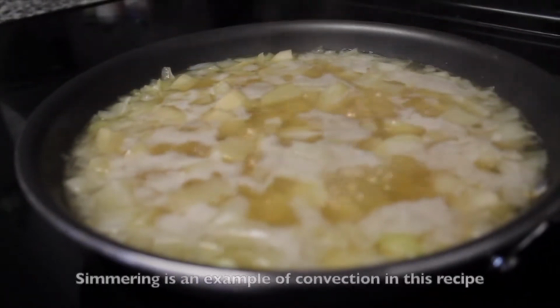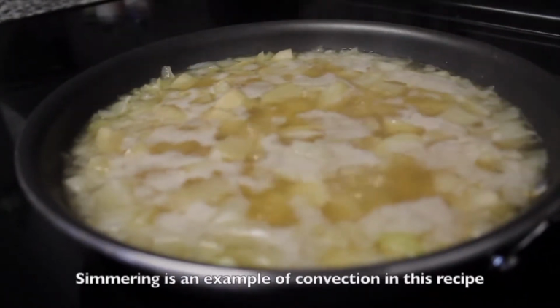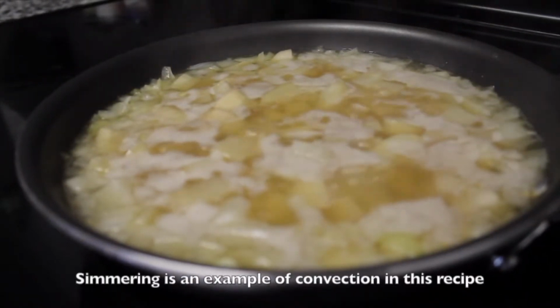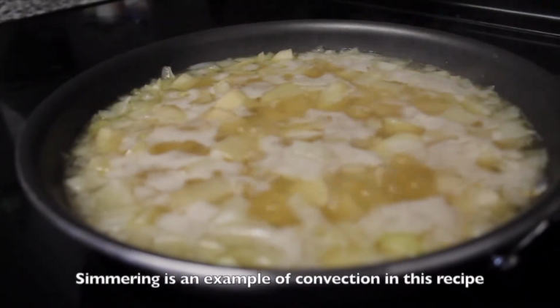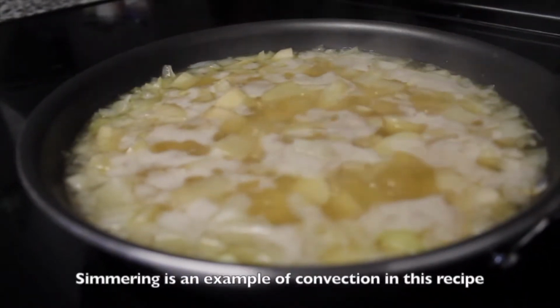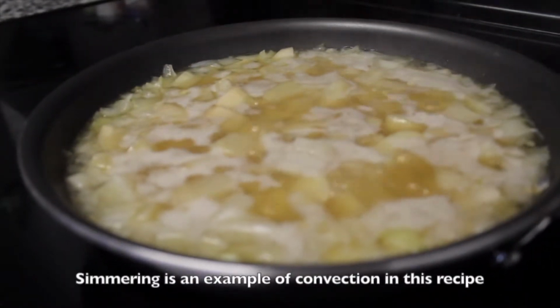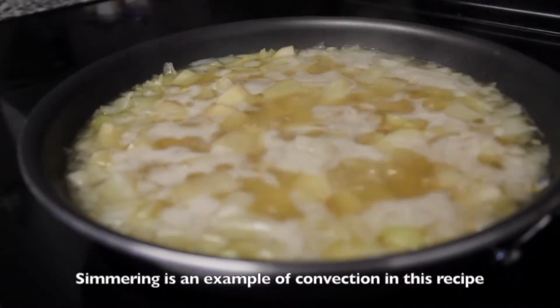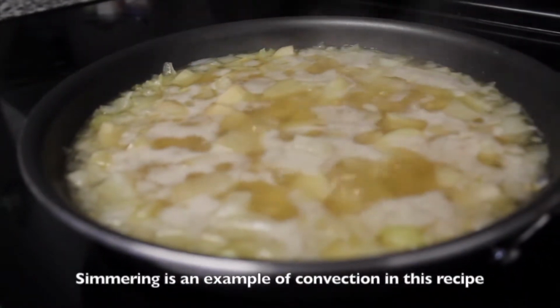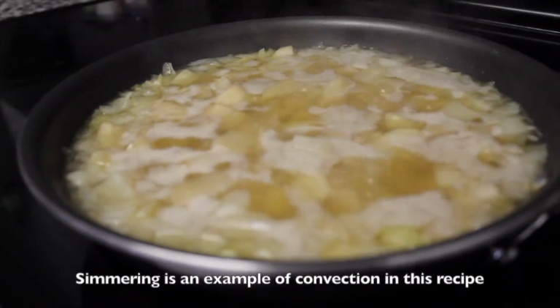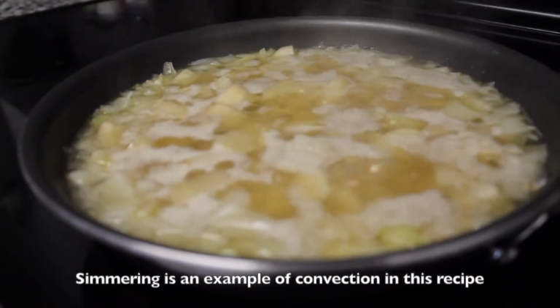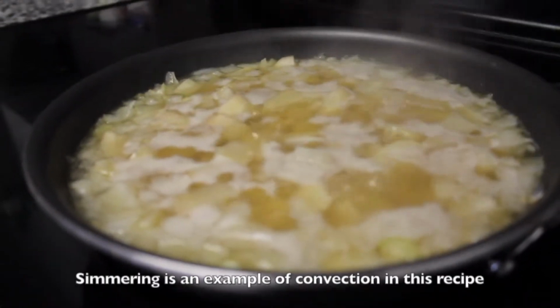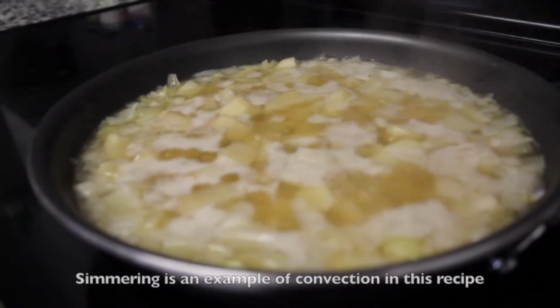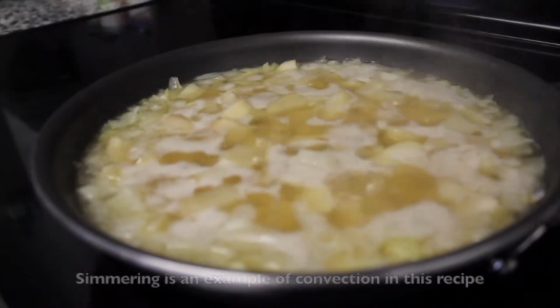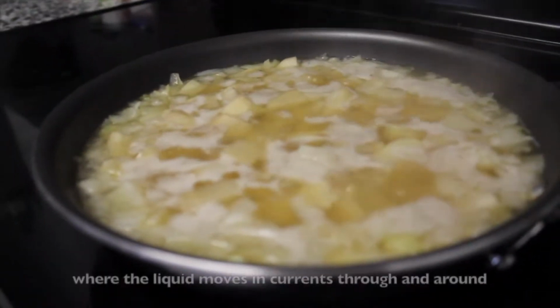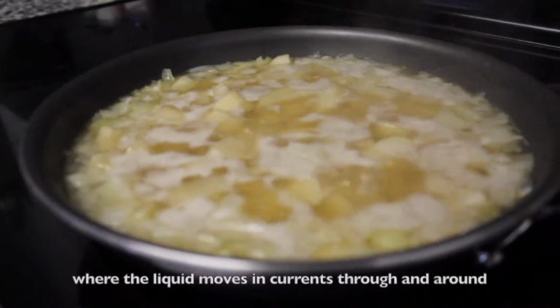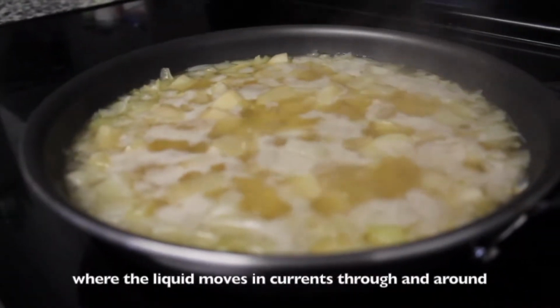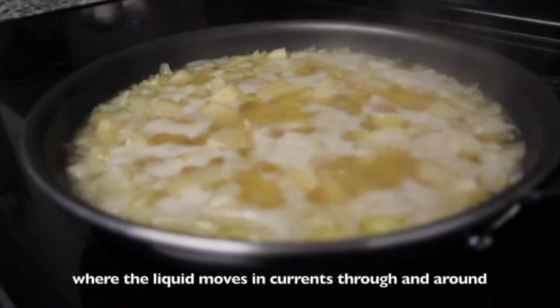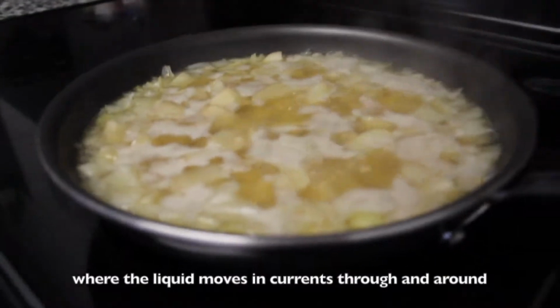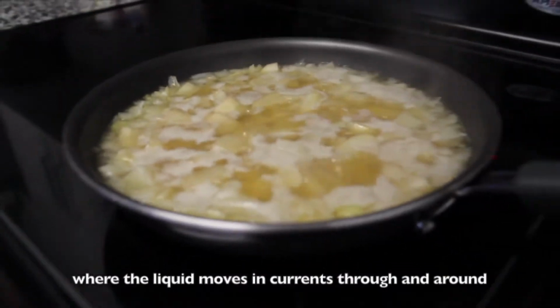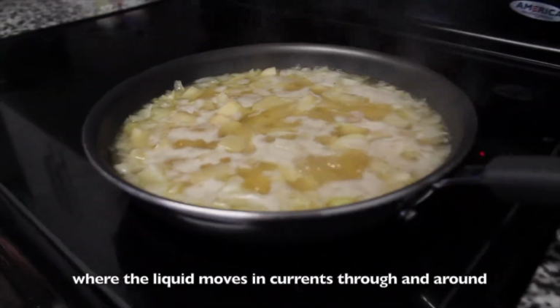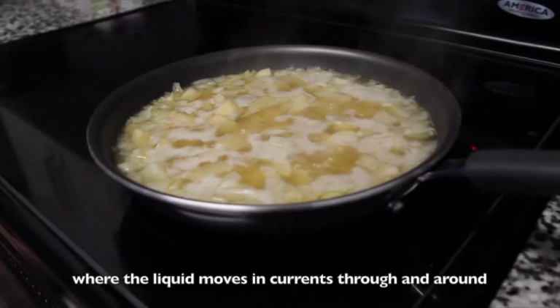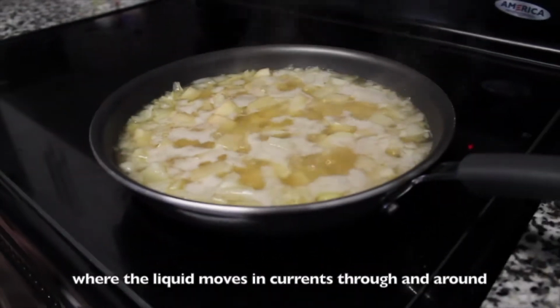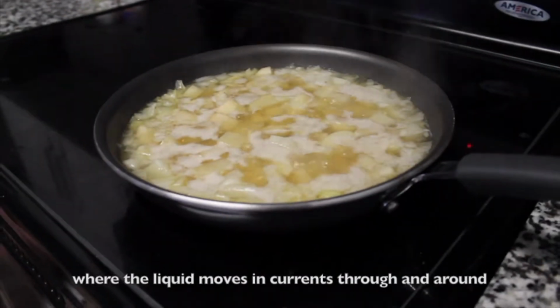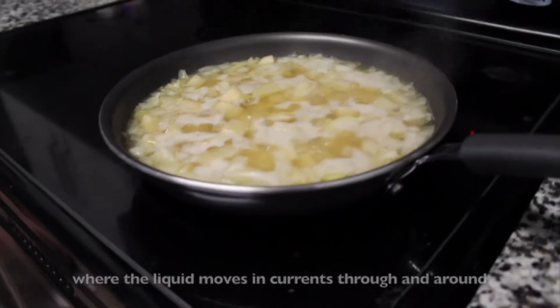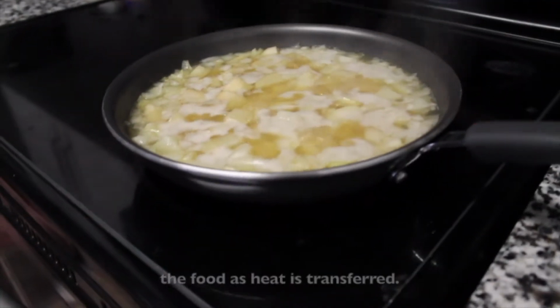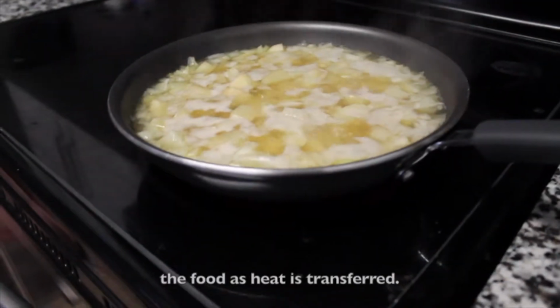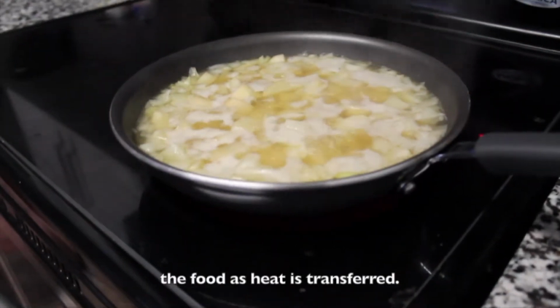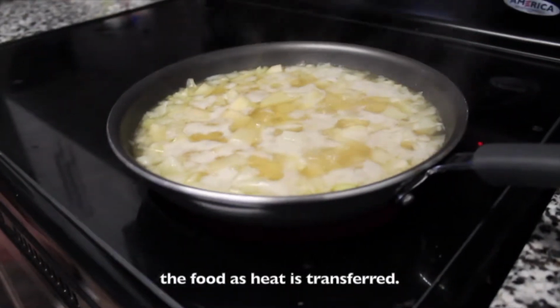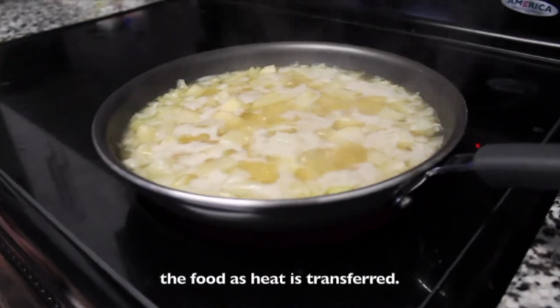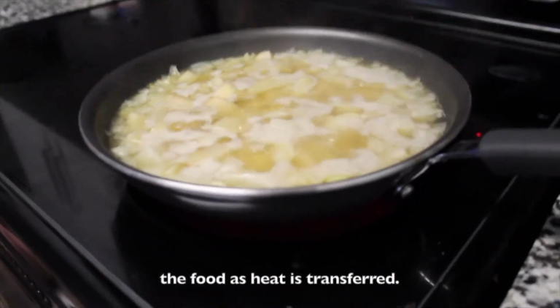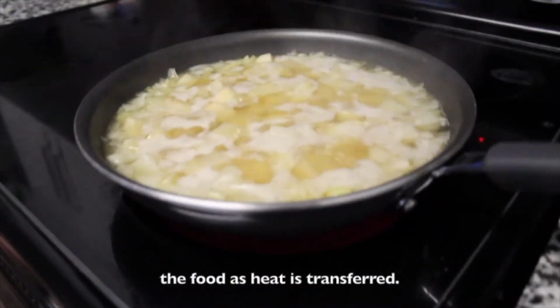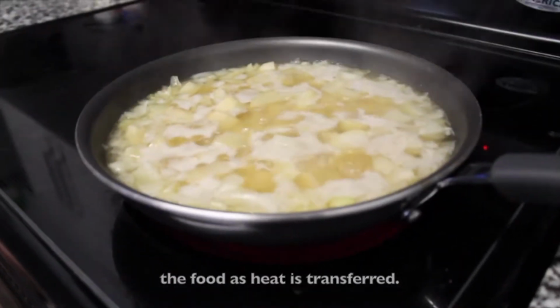Simmering is an example of convection in this recipe, where the liquid moves in currents through and around the food as heat is transferred.